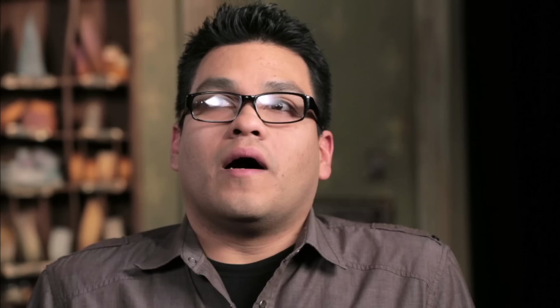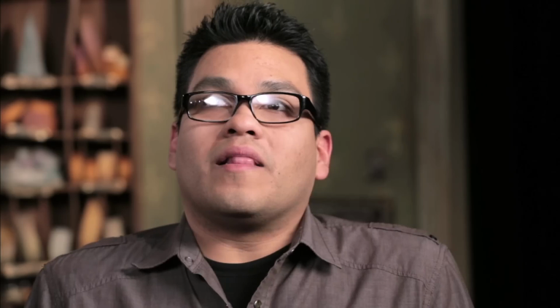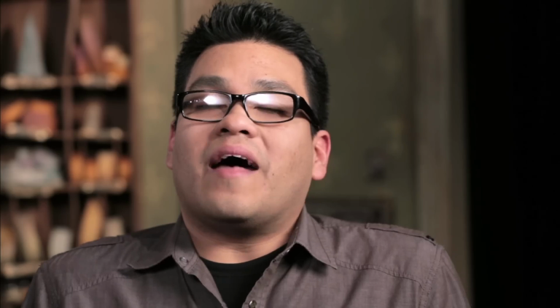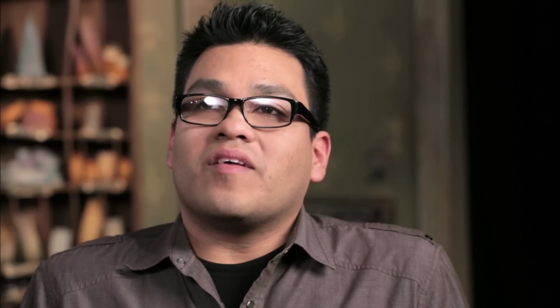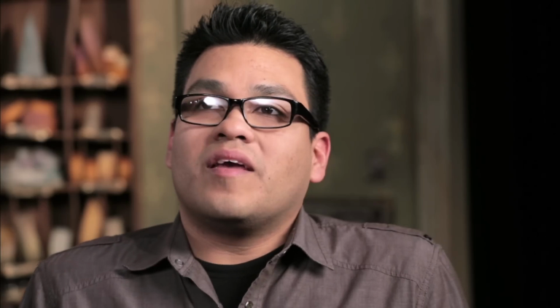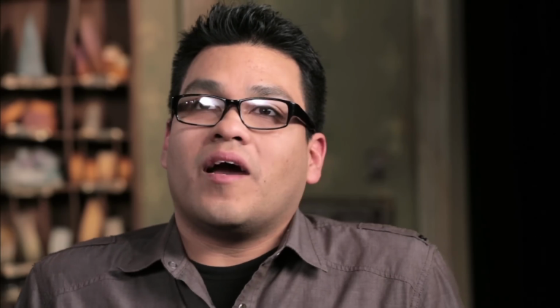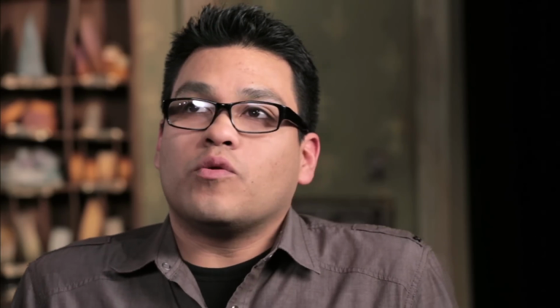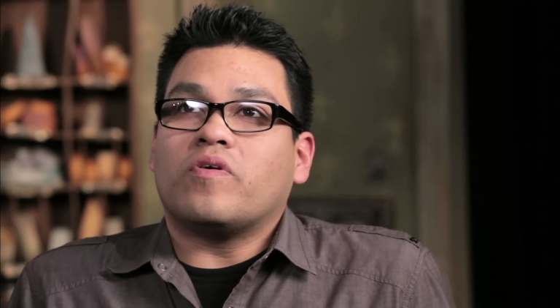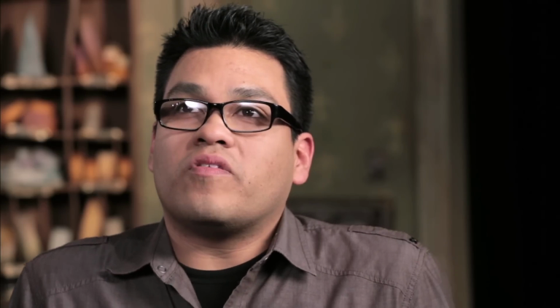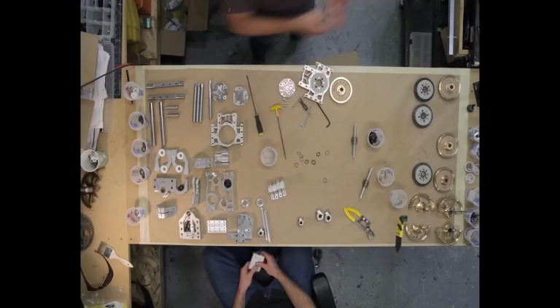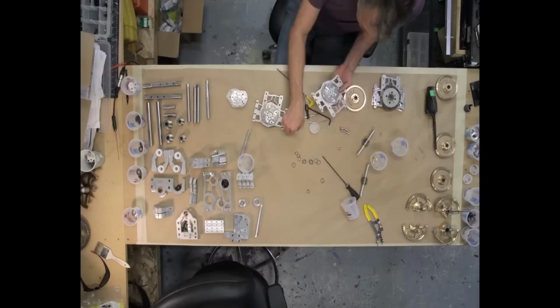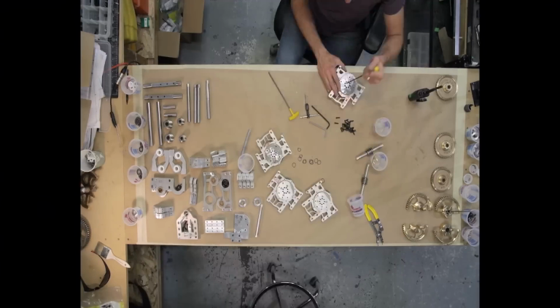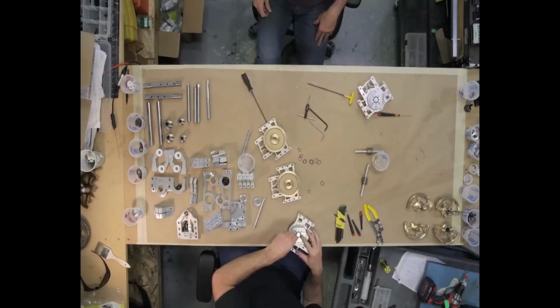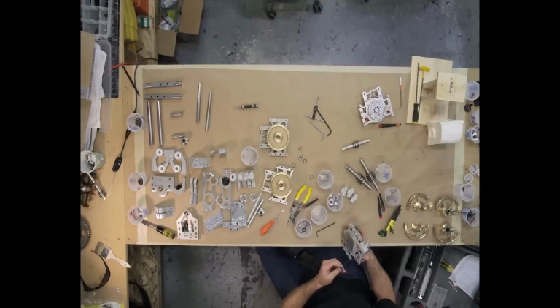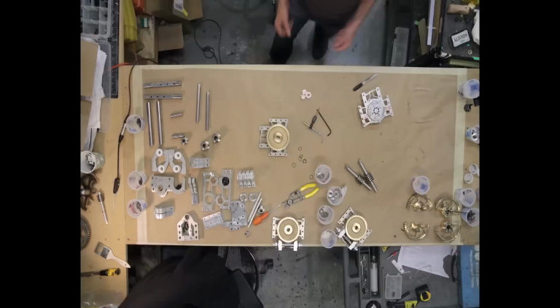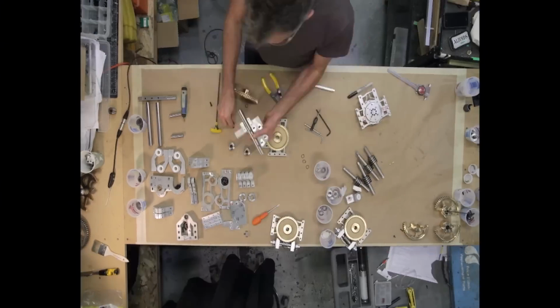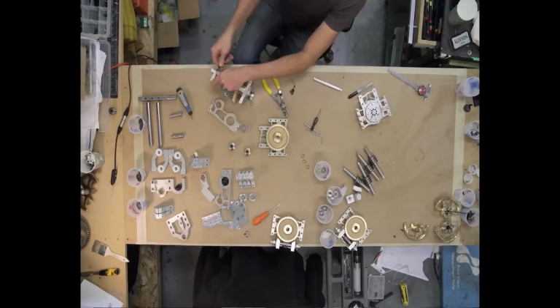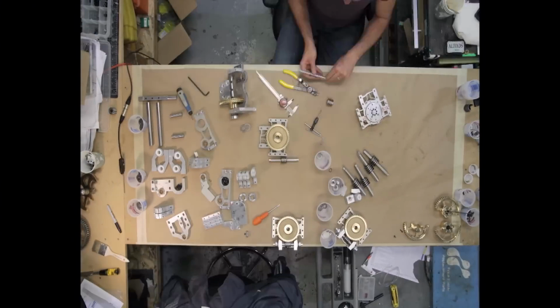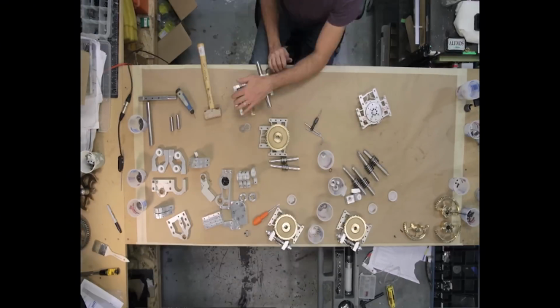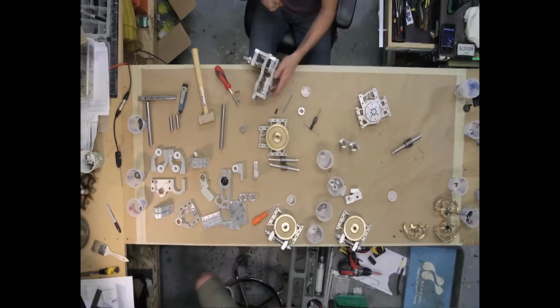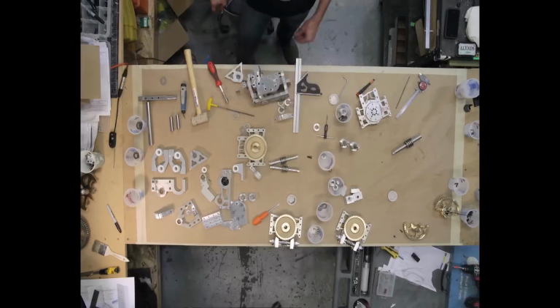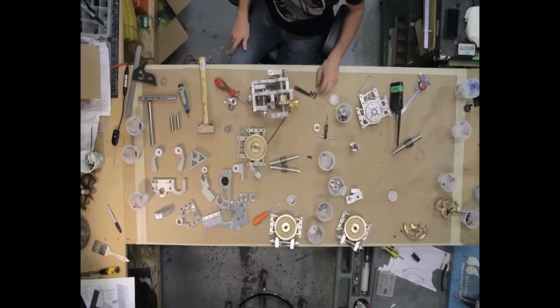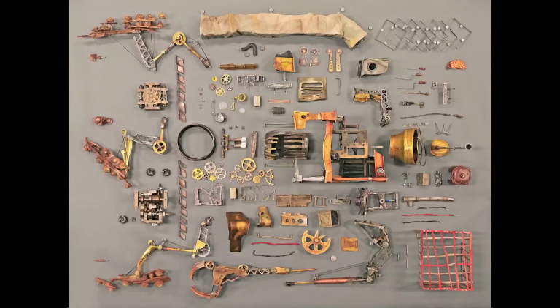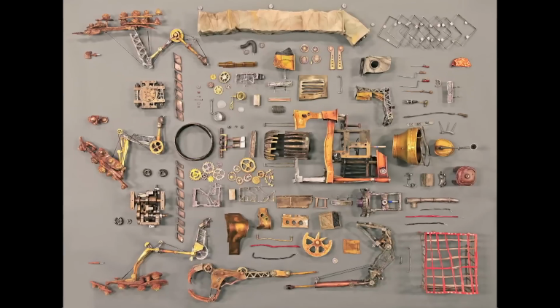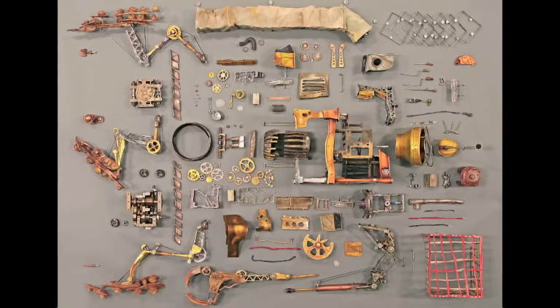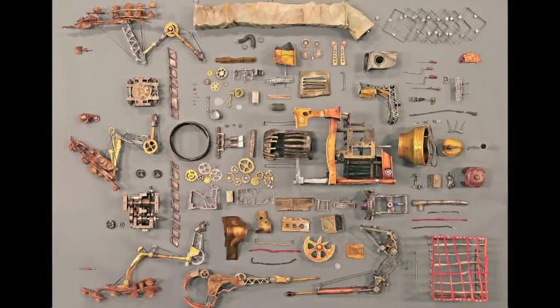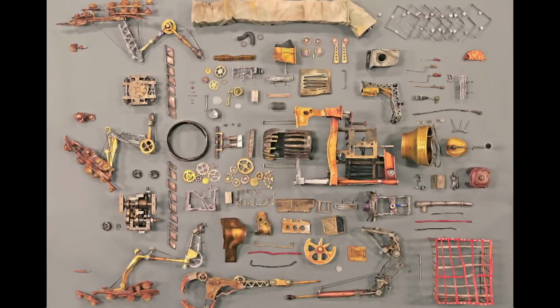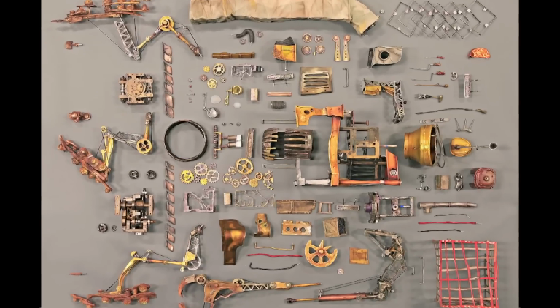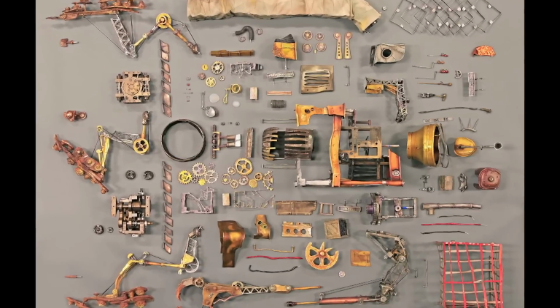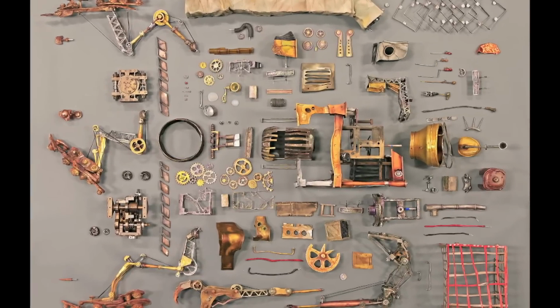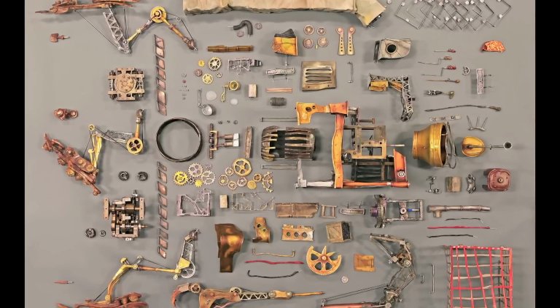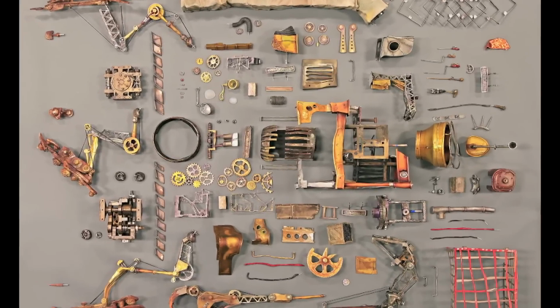Last I counted was about 600 pieces. That's every little piece.